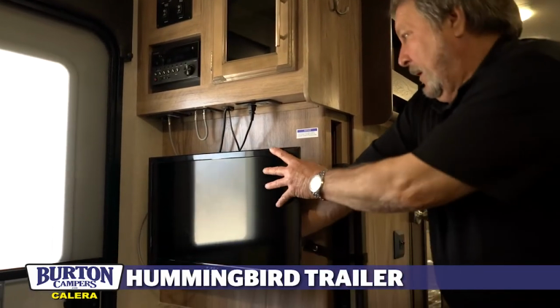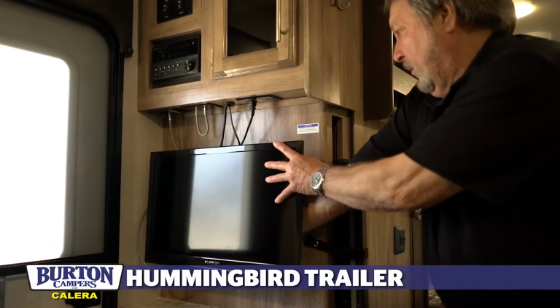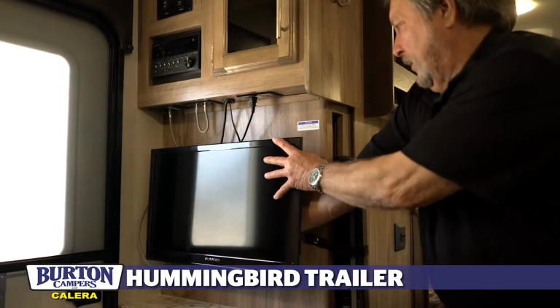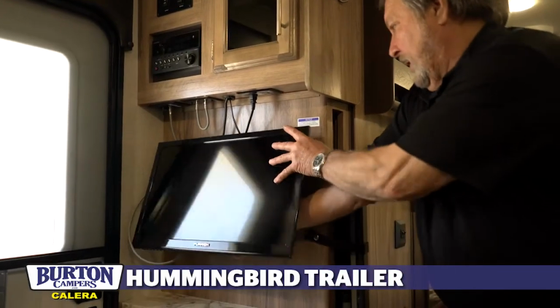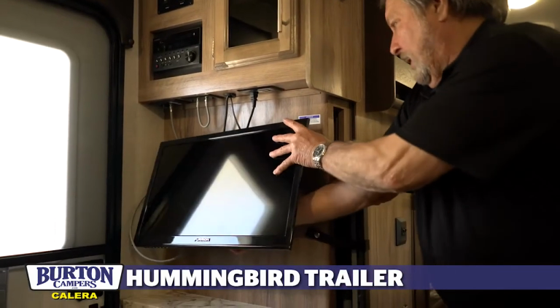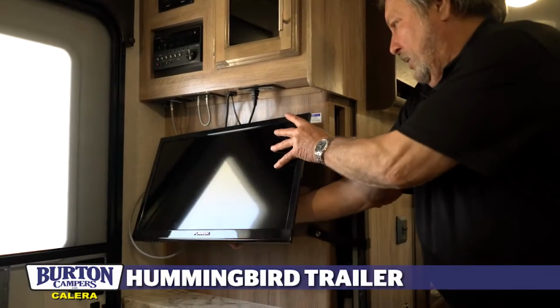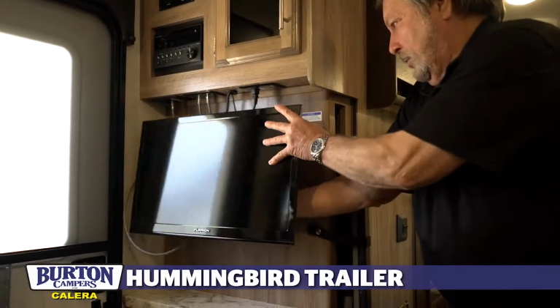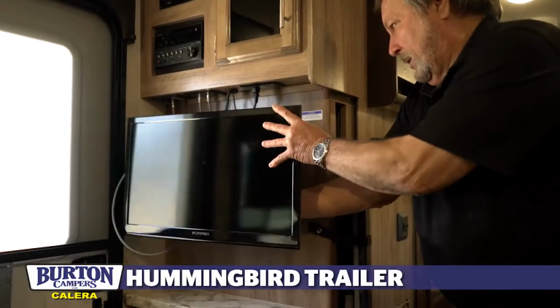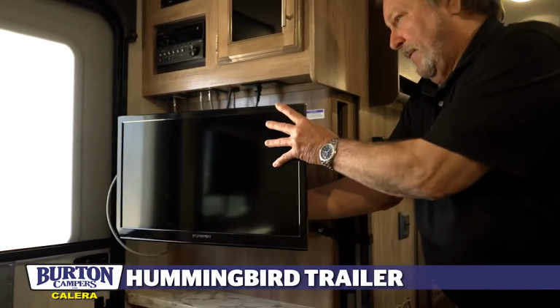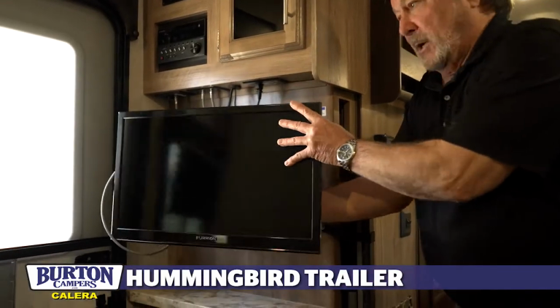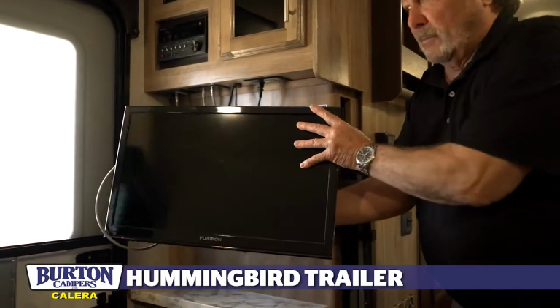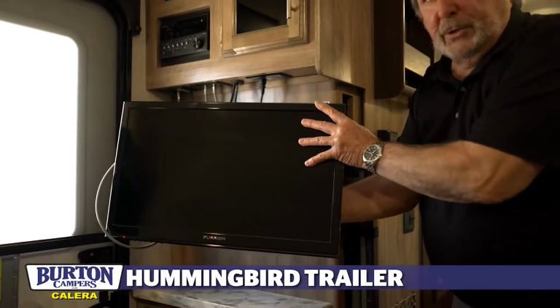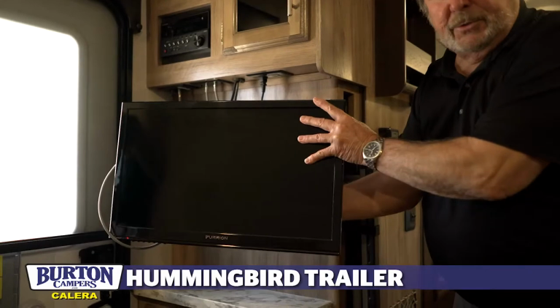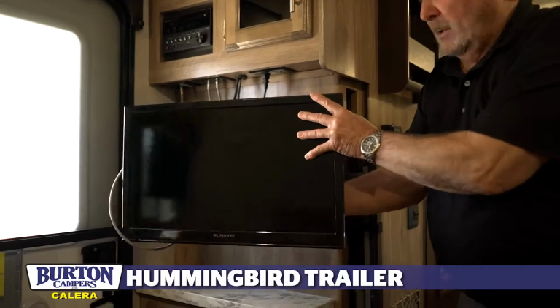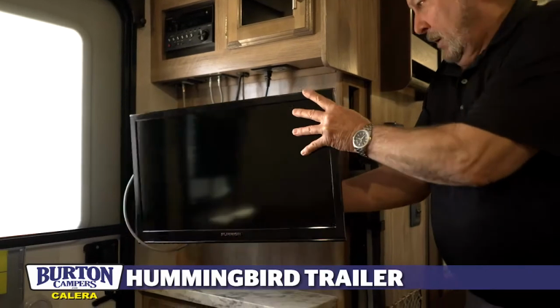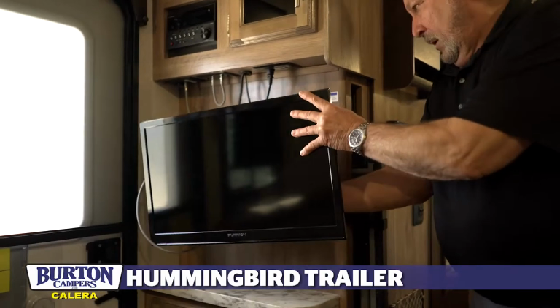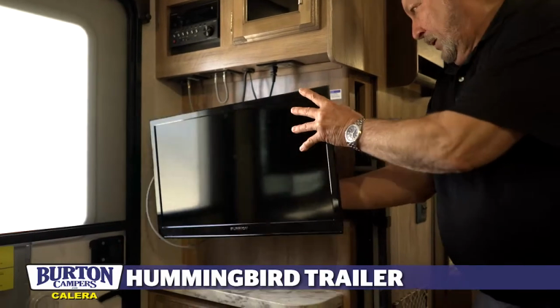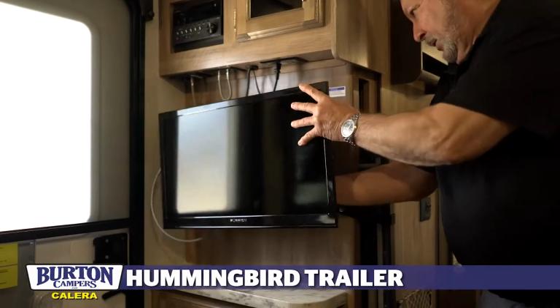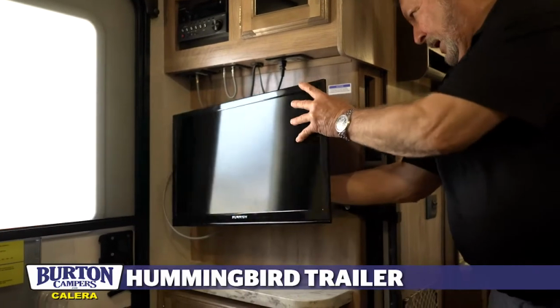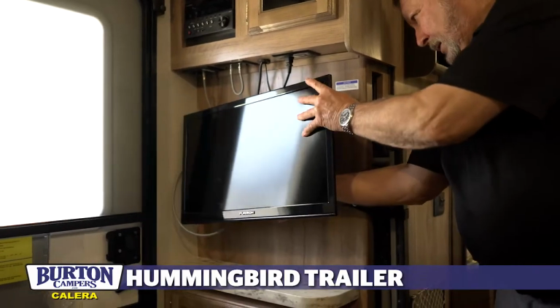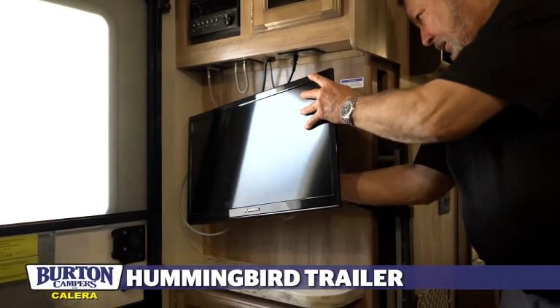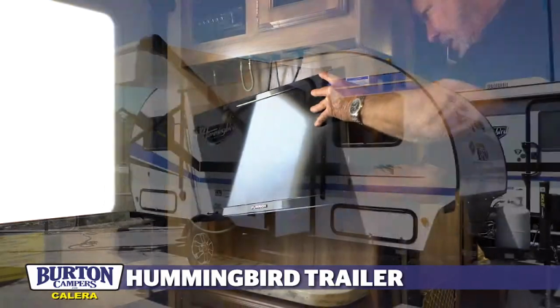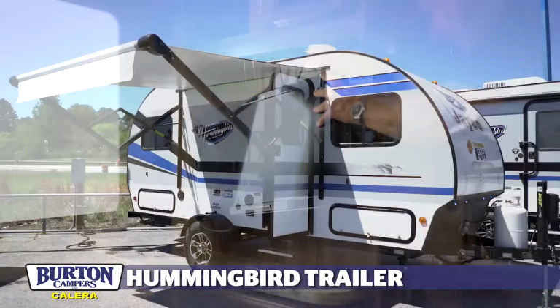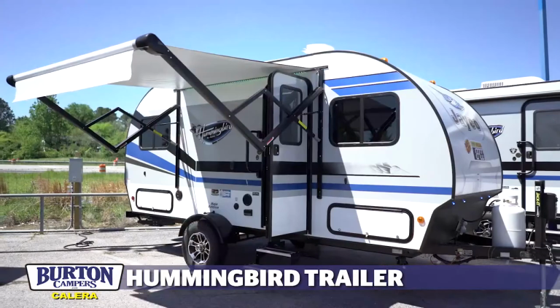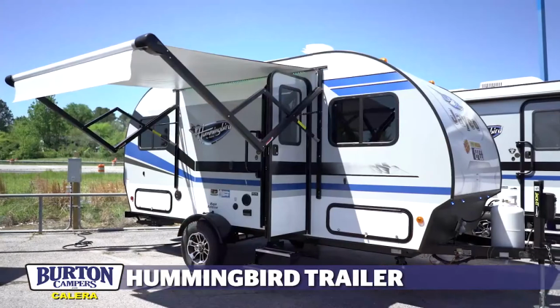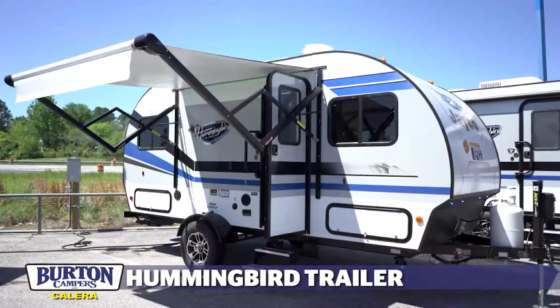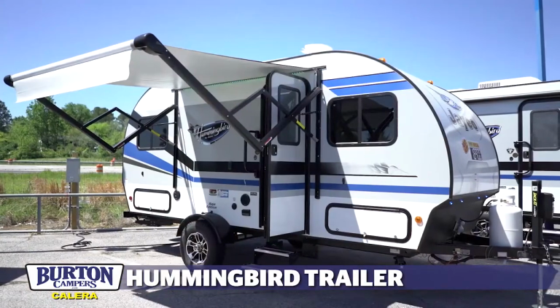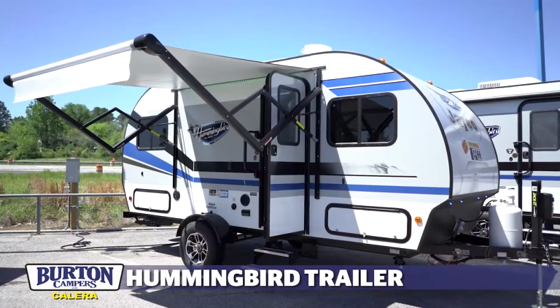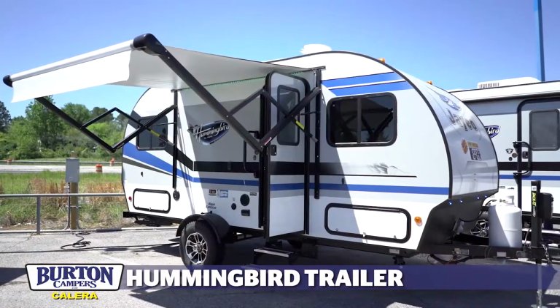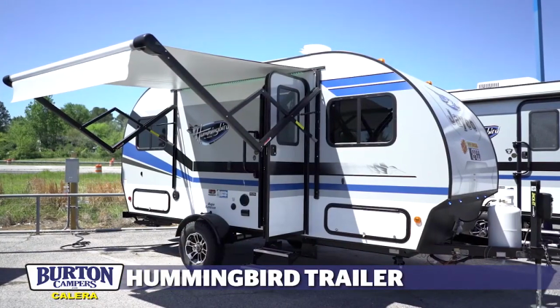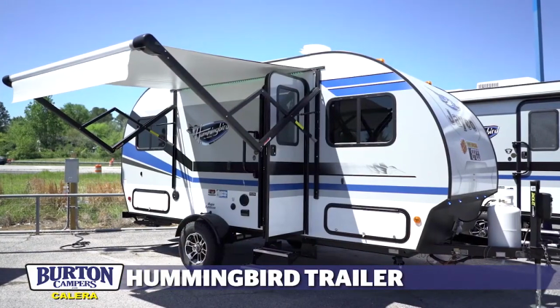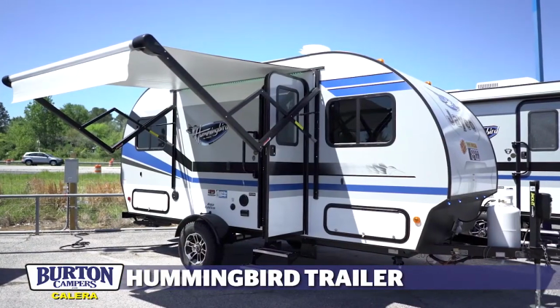It comes with a TV which you can remove and take out to the outside. Simply take that loose and the TV comes loose. Disconnect it and then install it on the exterior.